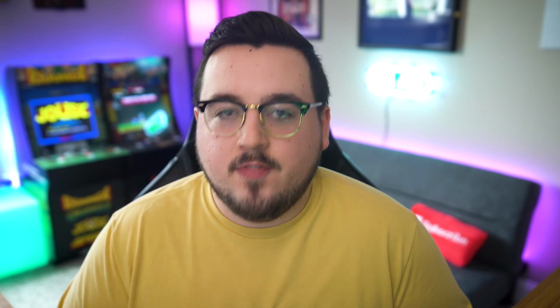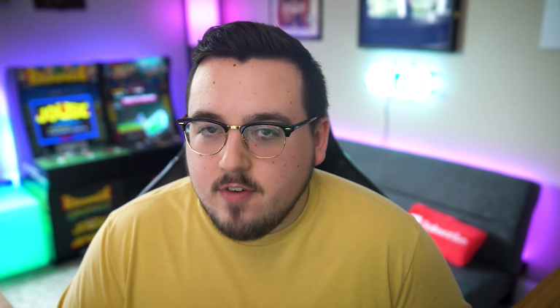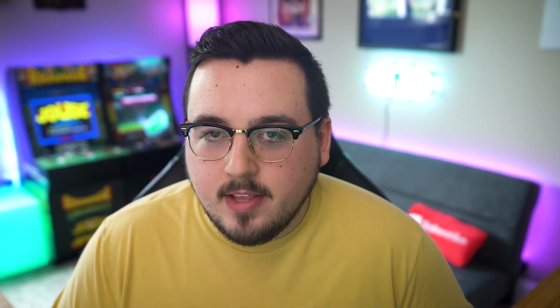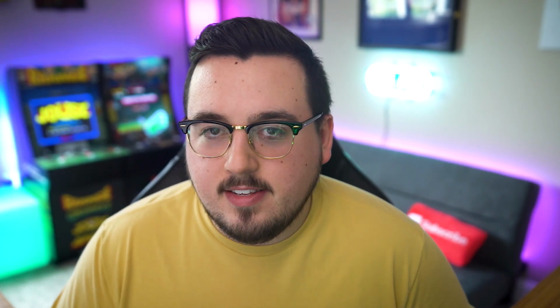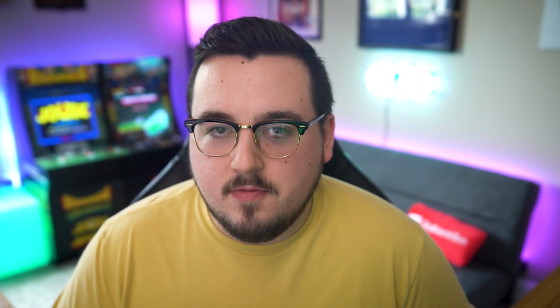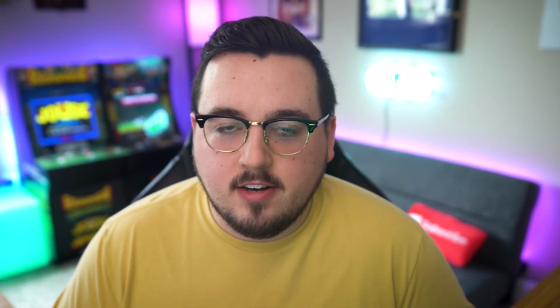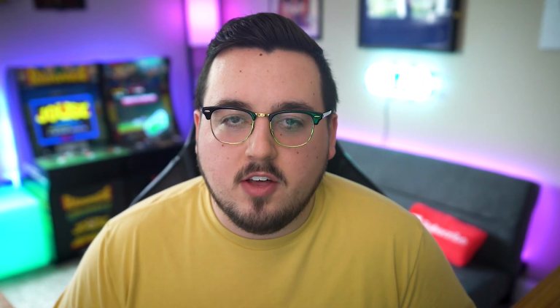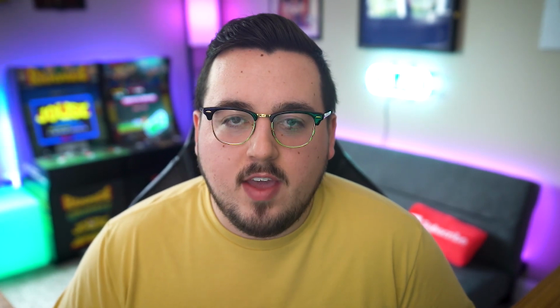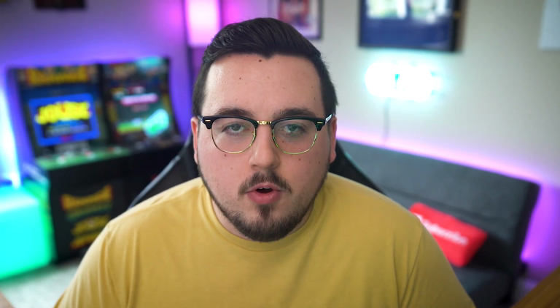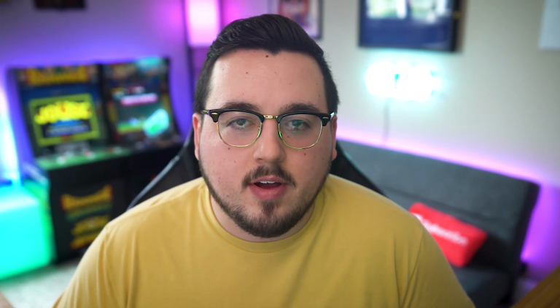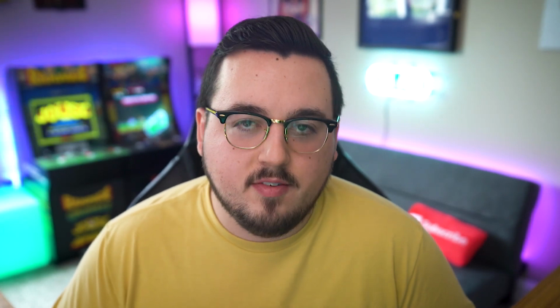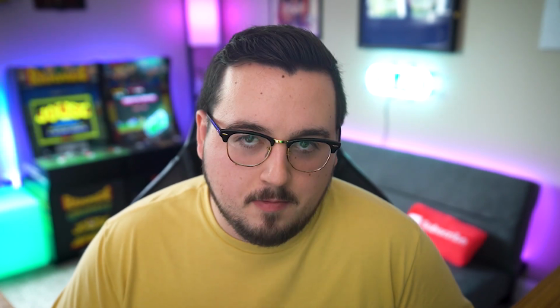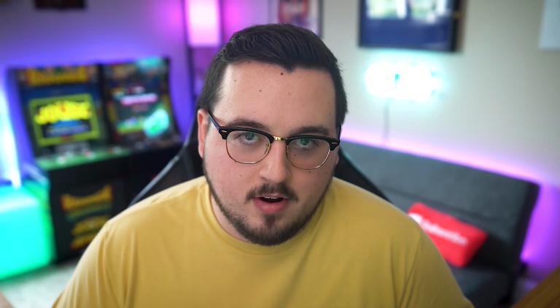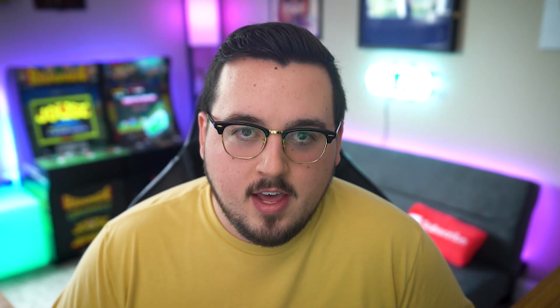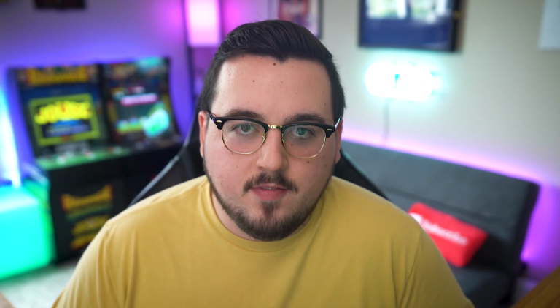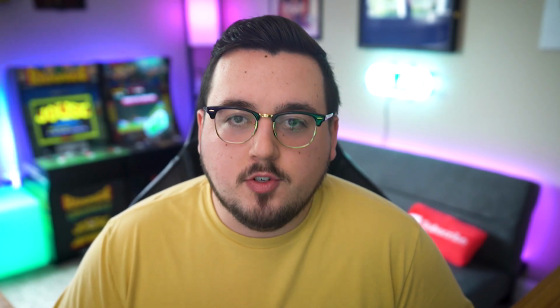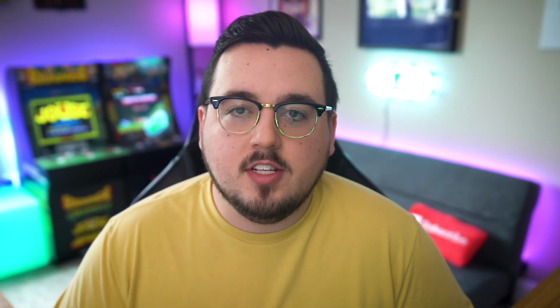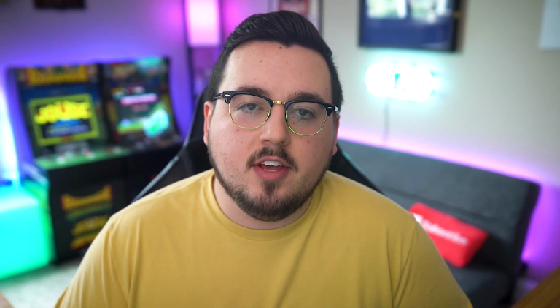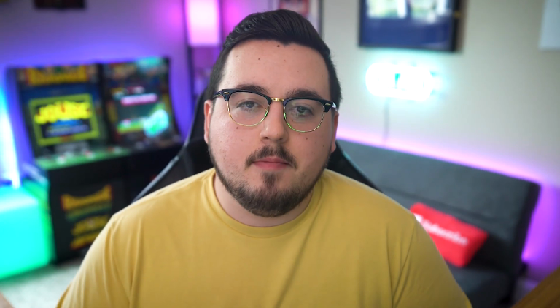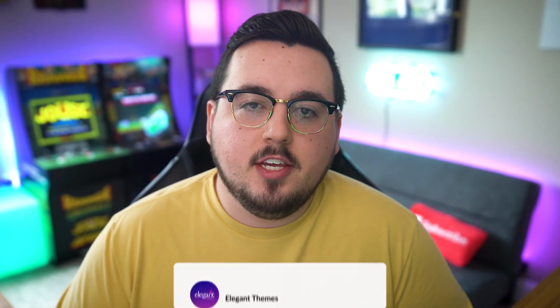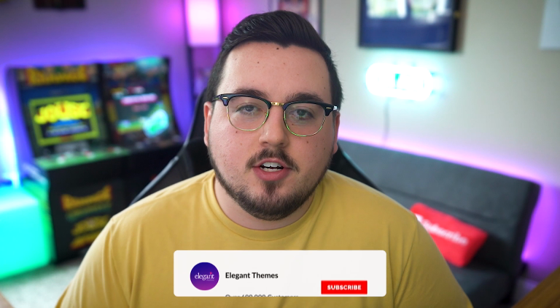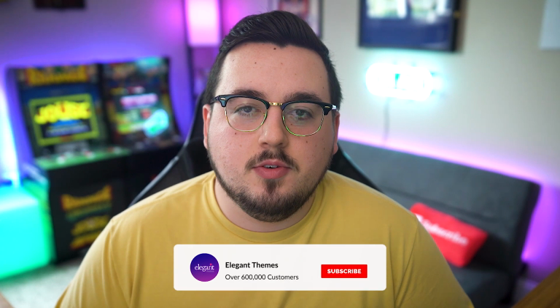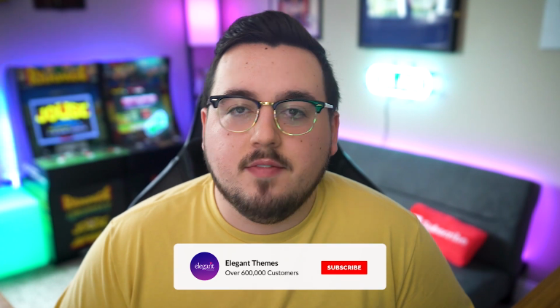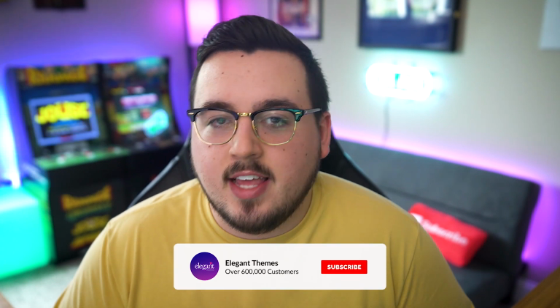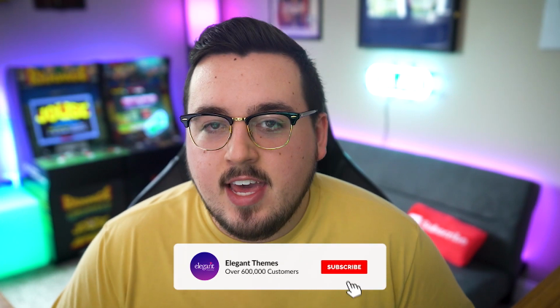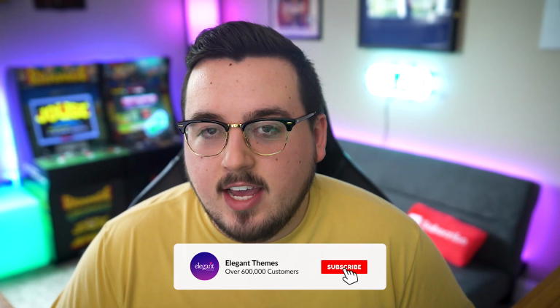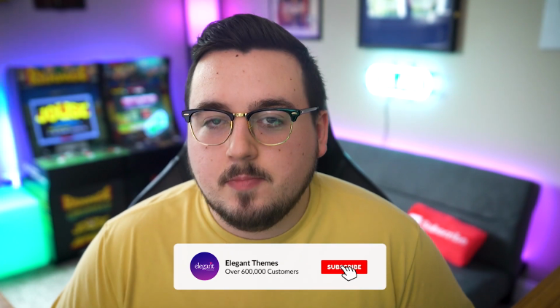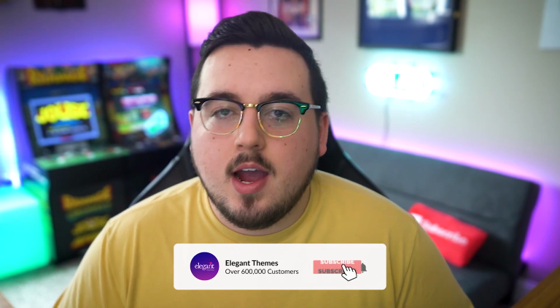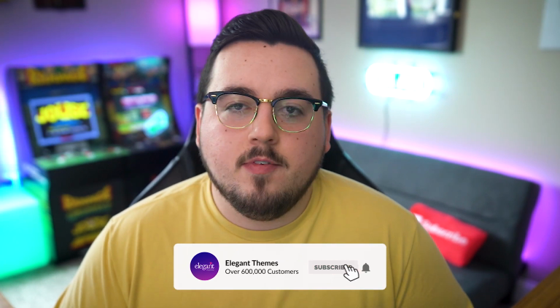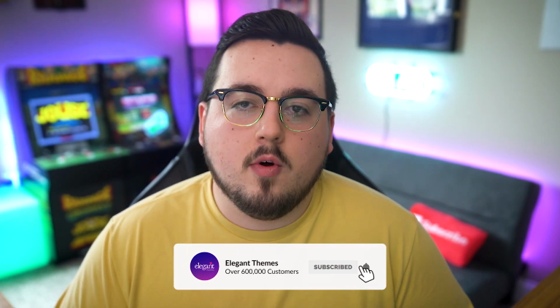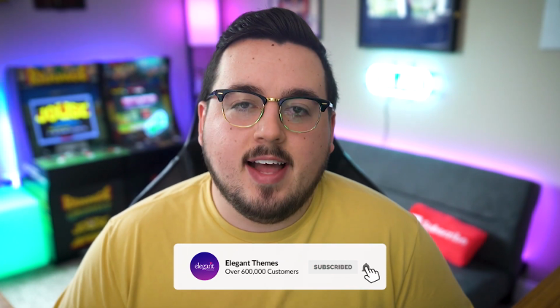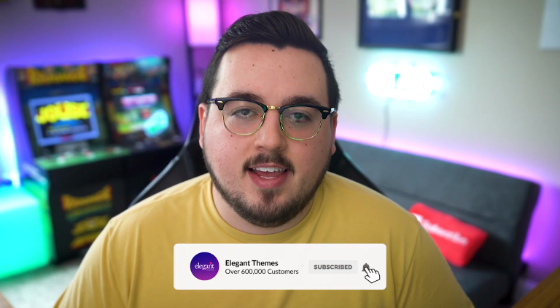And there you go — that's five great places to find yourself a WordPress developer. If you enjoyed this video, be sure to give it a like and subscribe for more content.